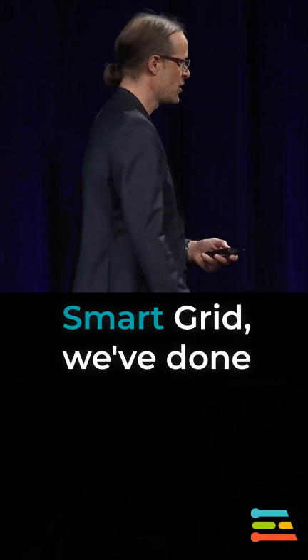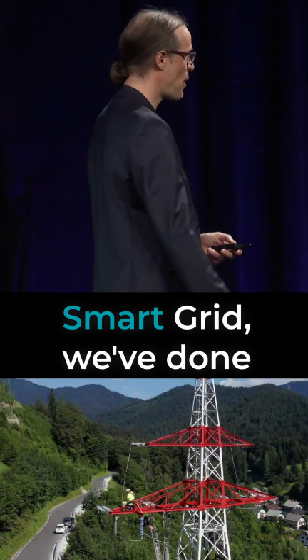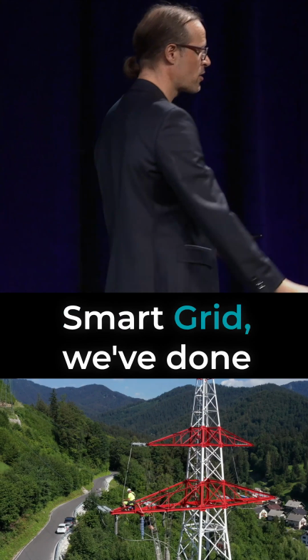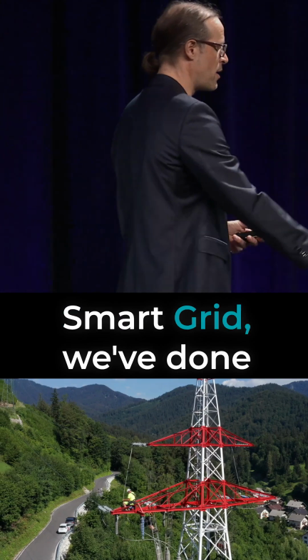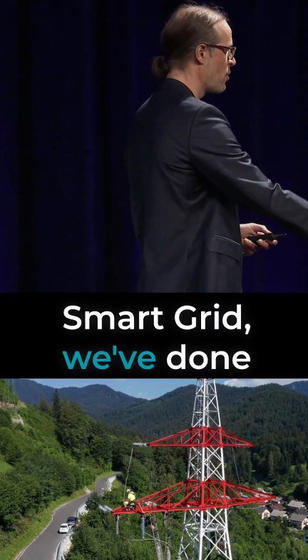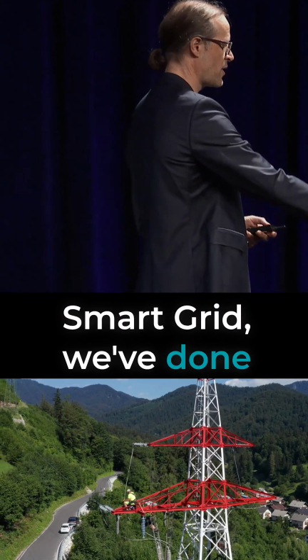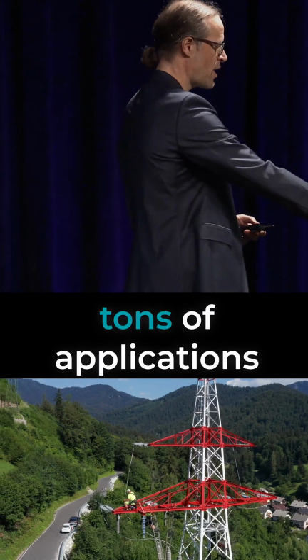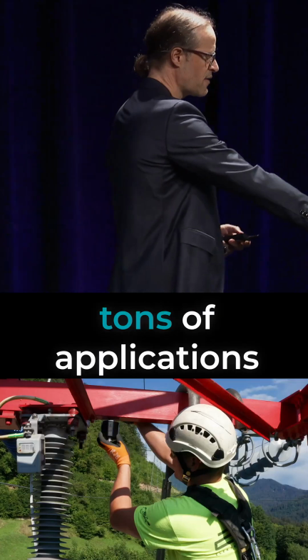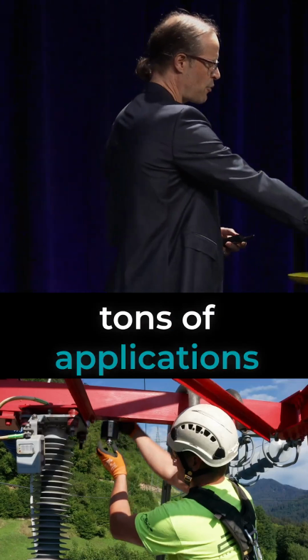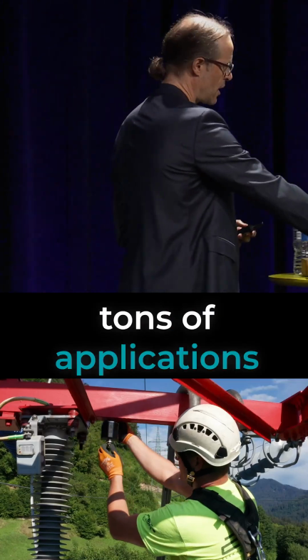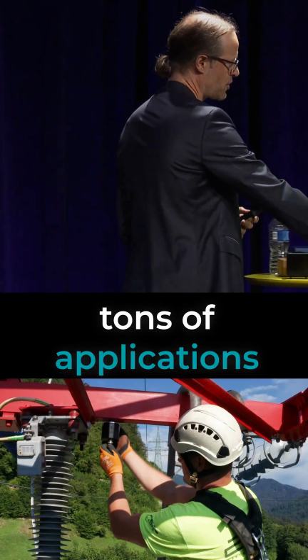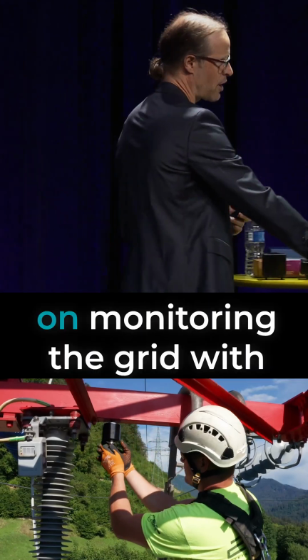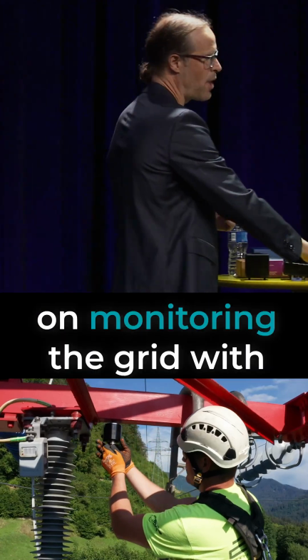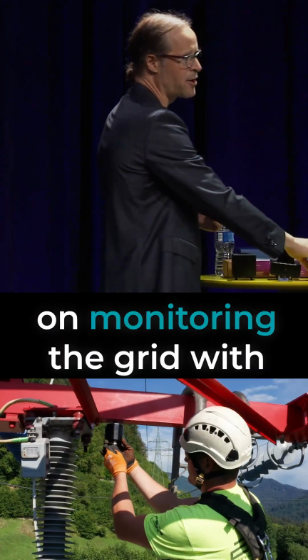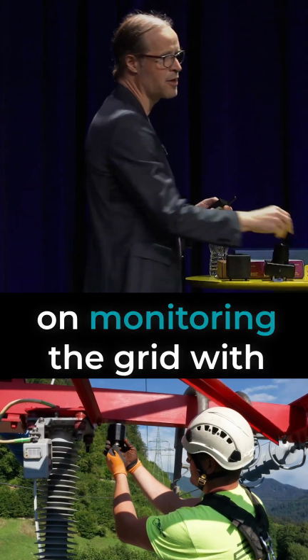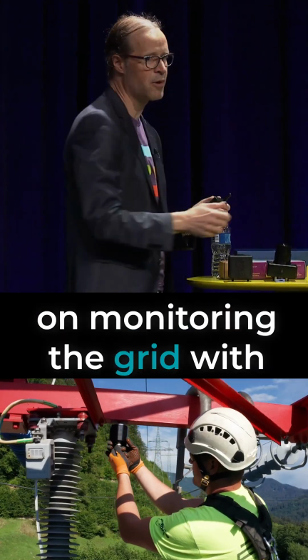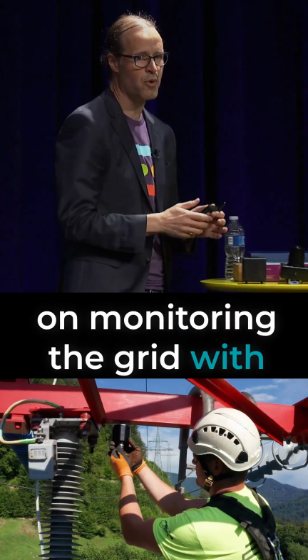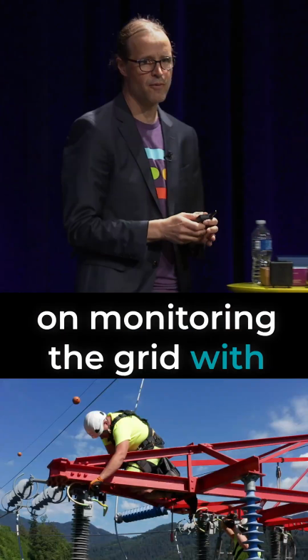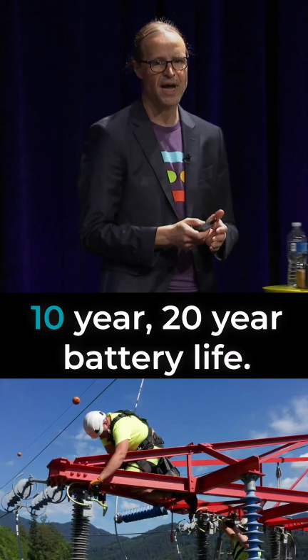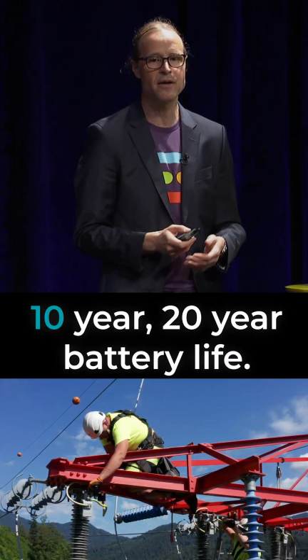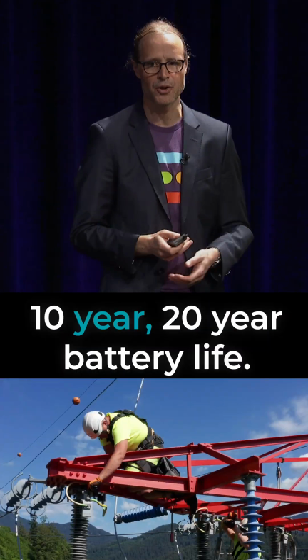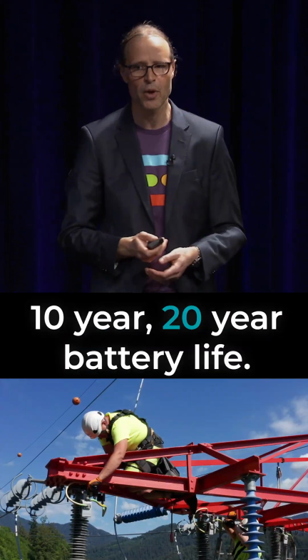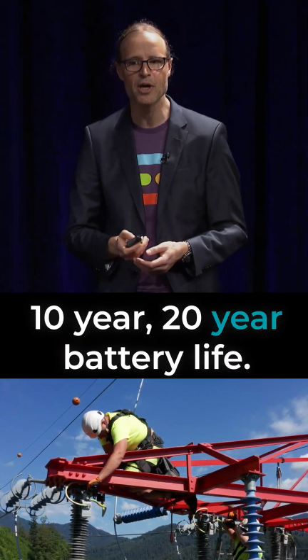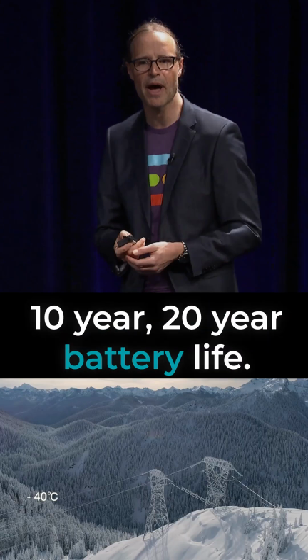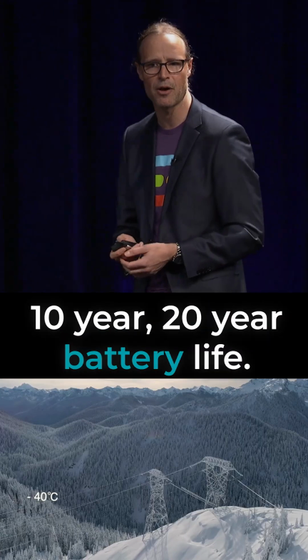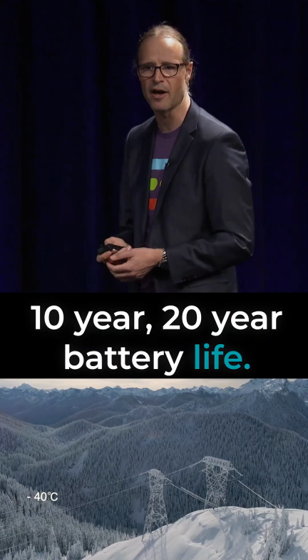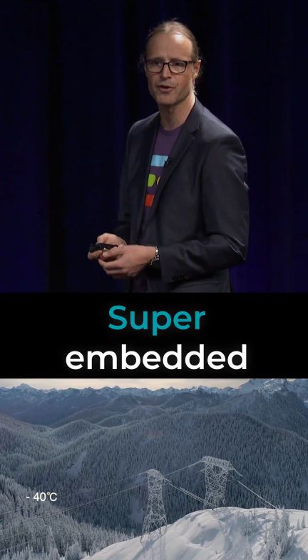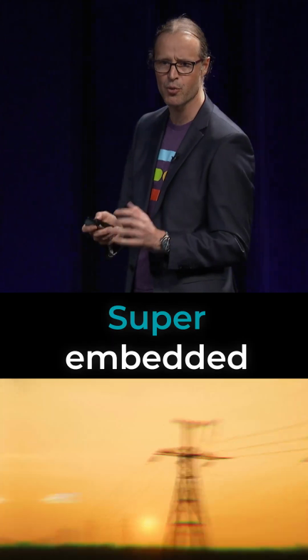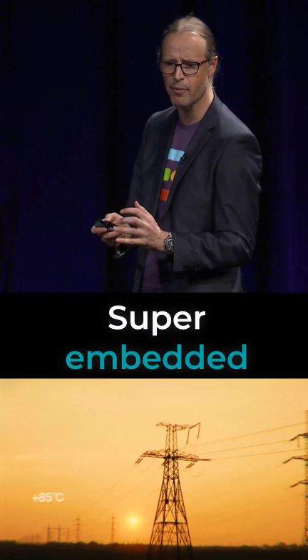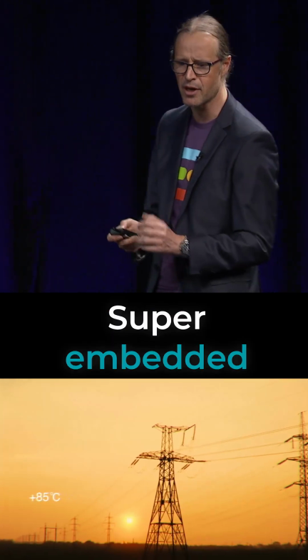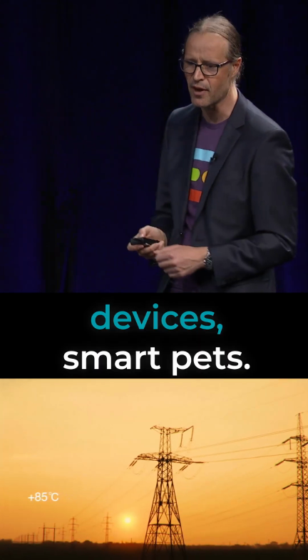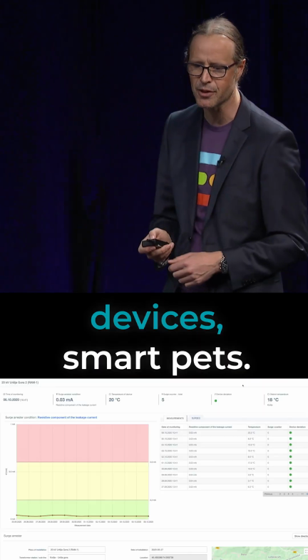Smart Grid. We've done tons of applications on monitoring the grid with 10-year, 20-year battery life on super embedded devices.